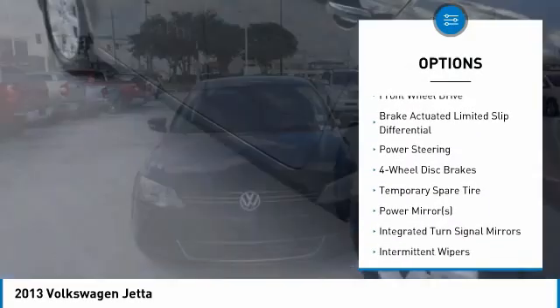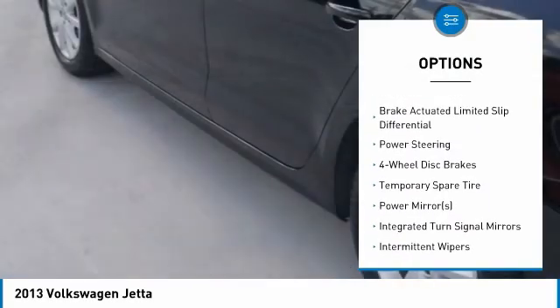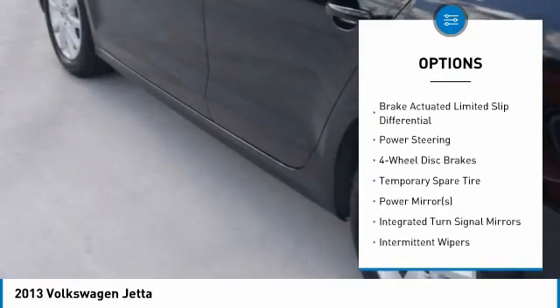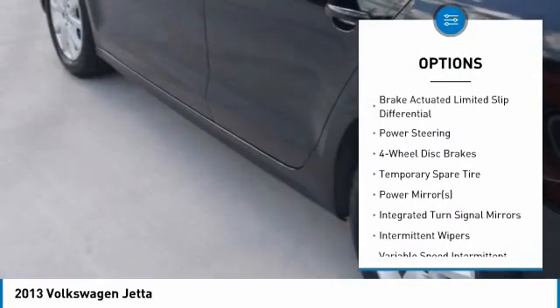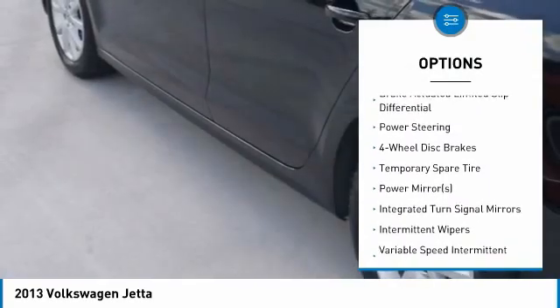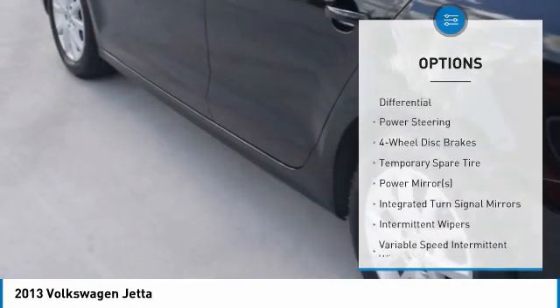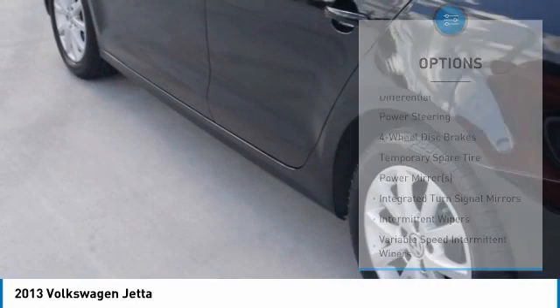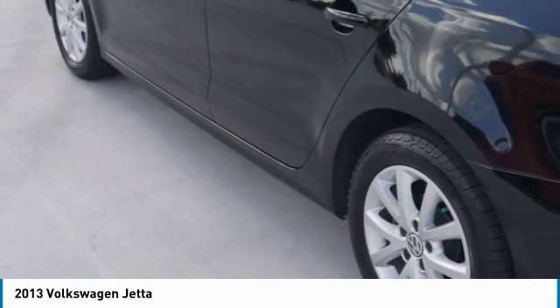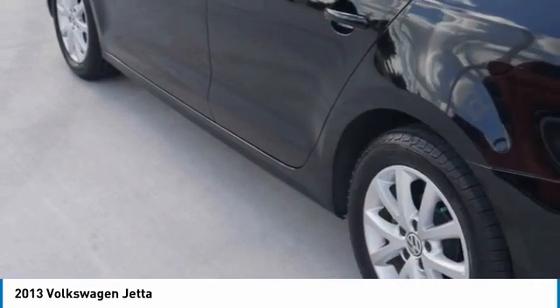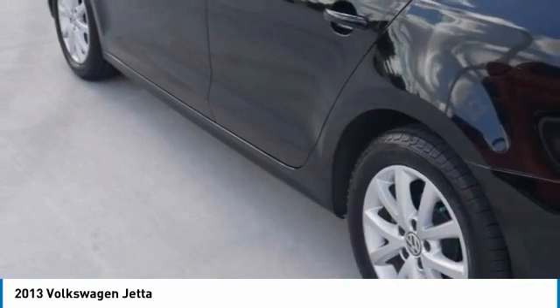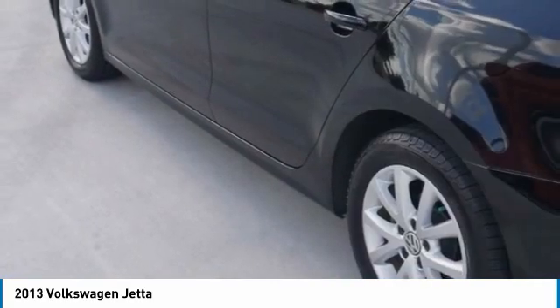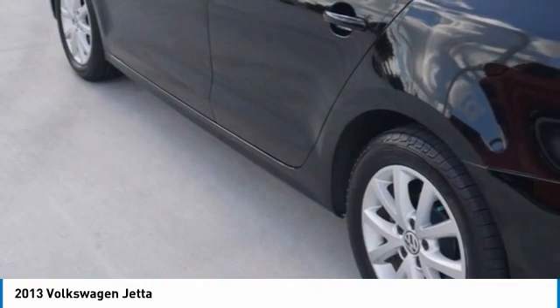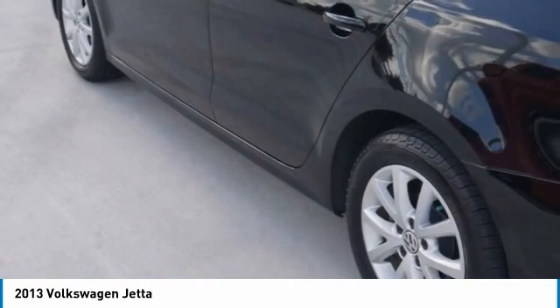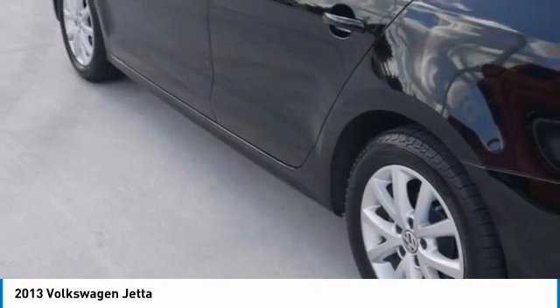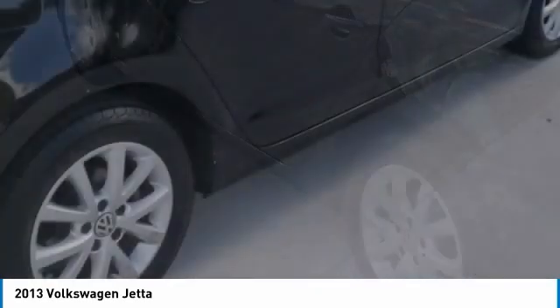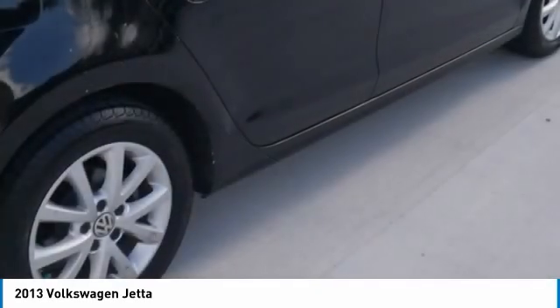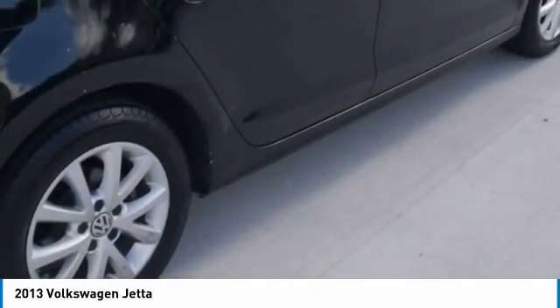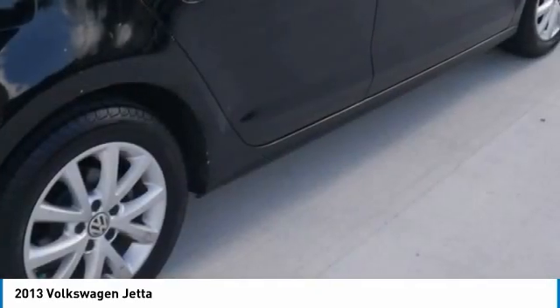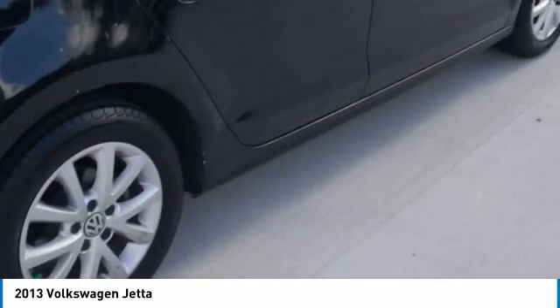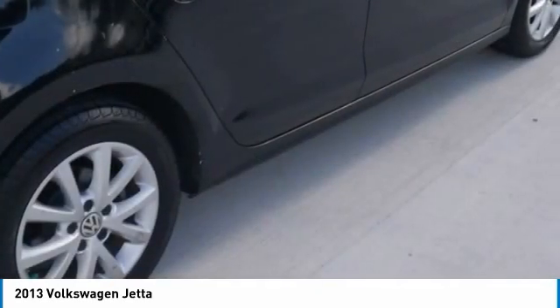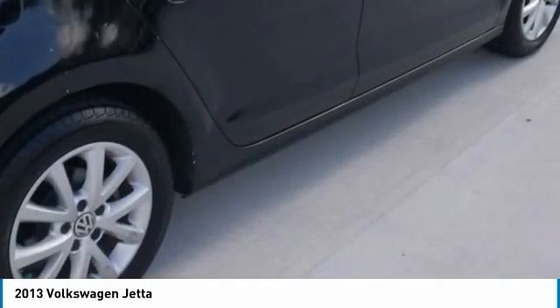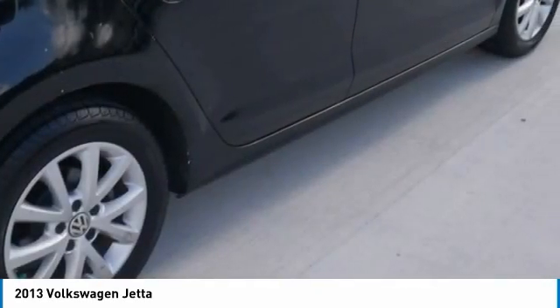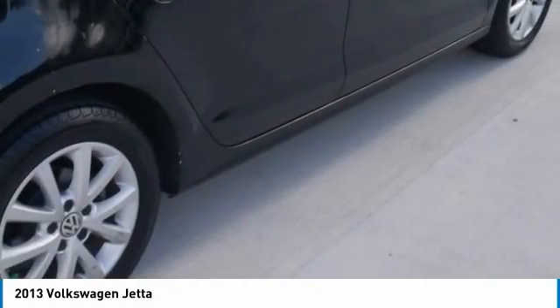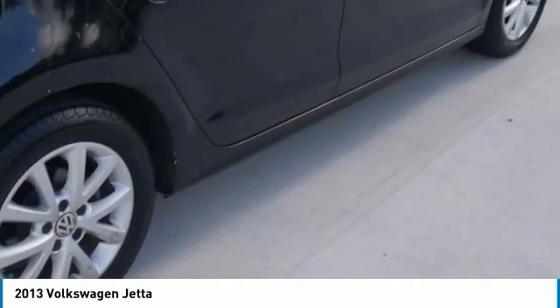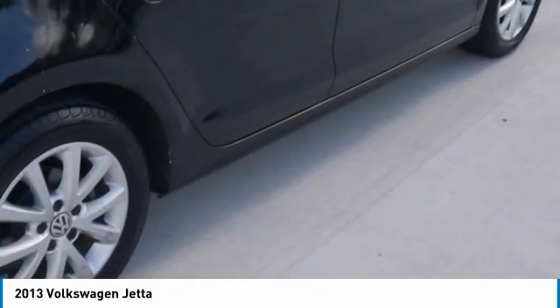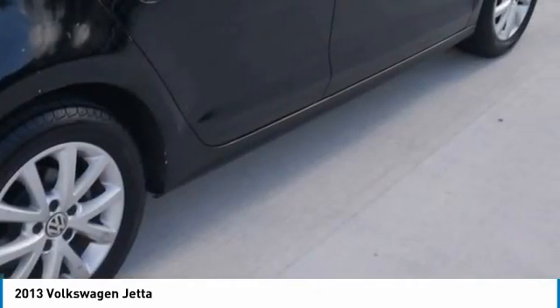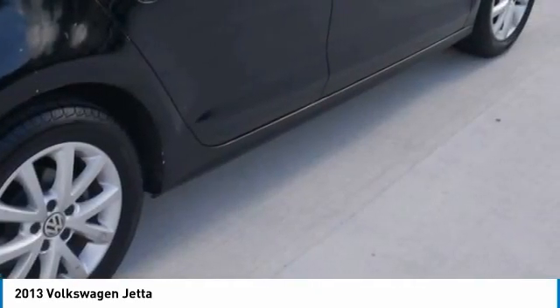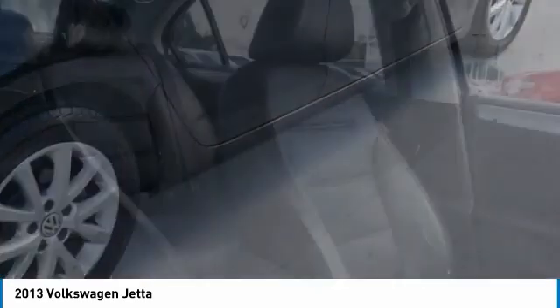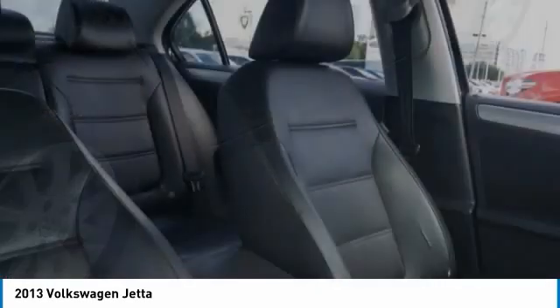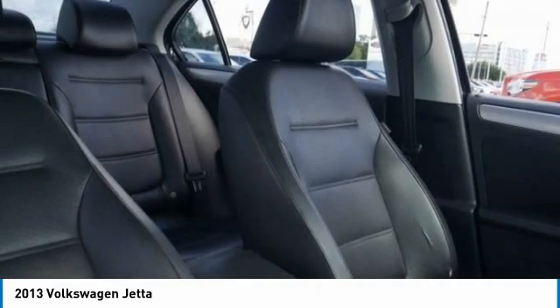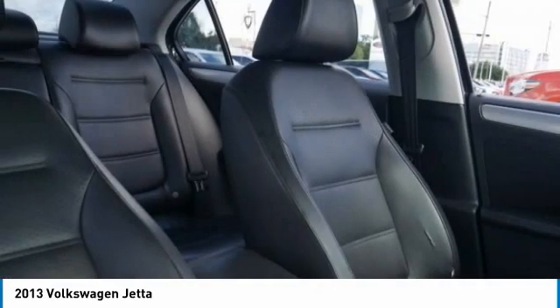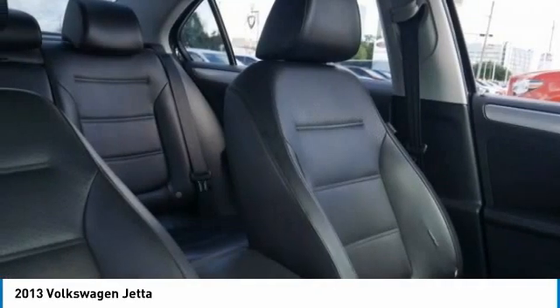Performance tires front and rear. Driver illuminated vanity mirror. FWD.